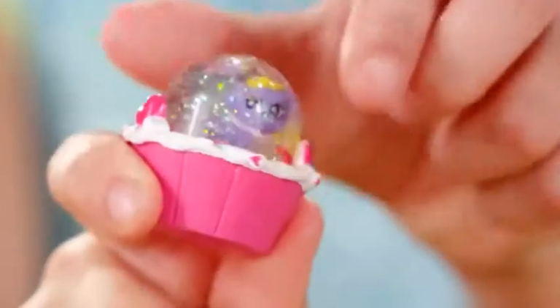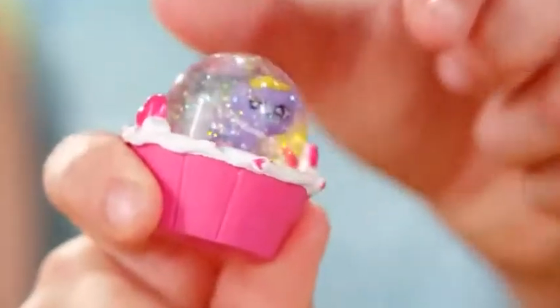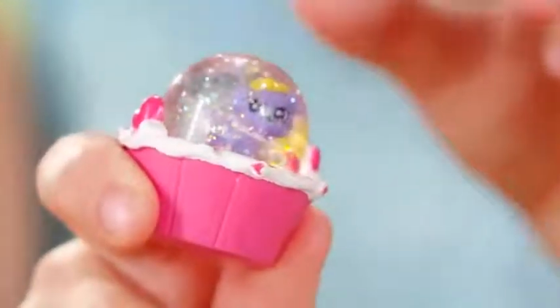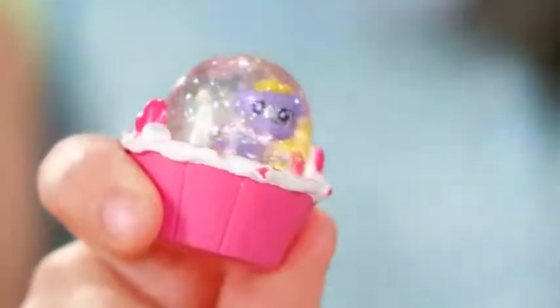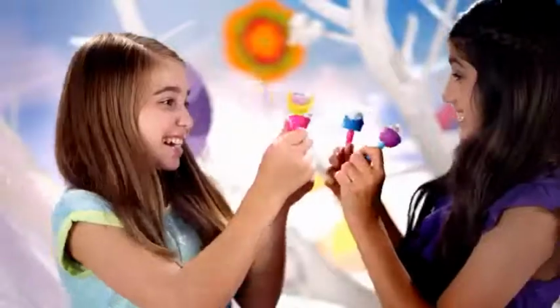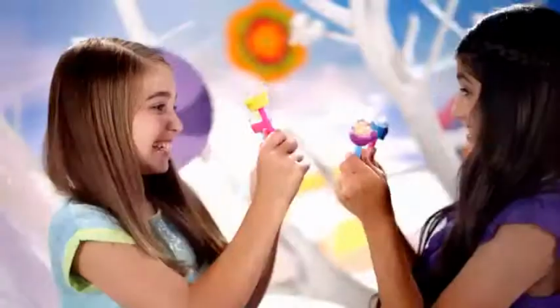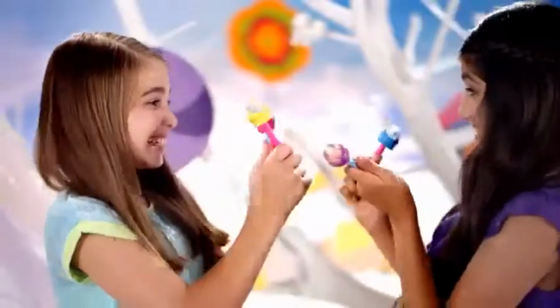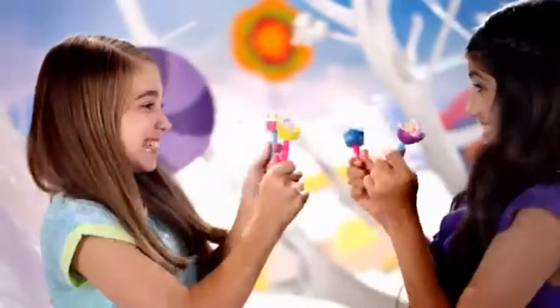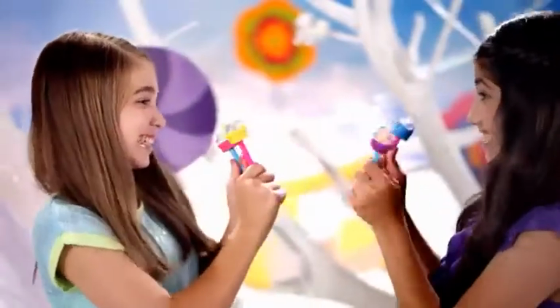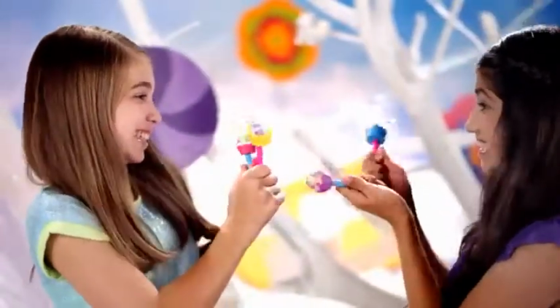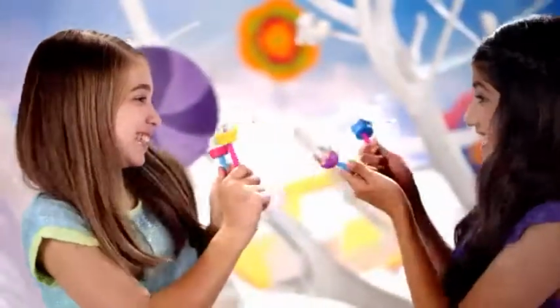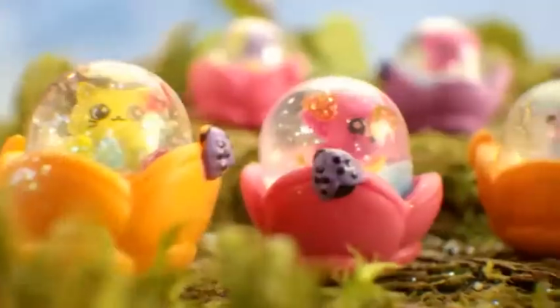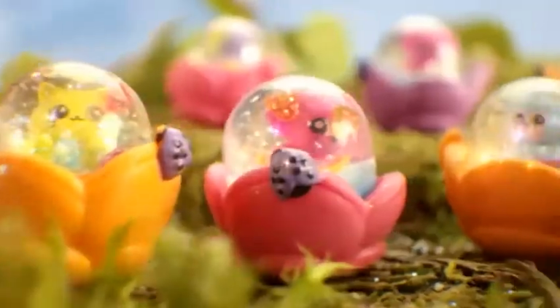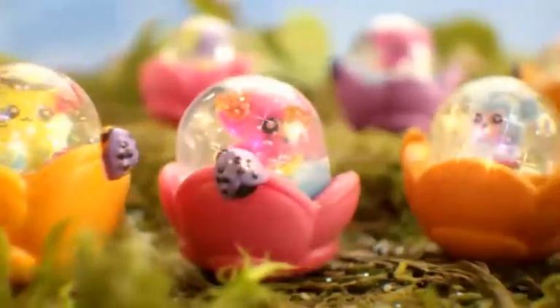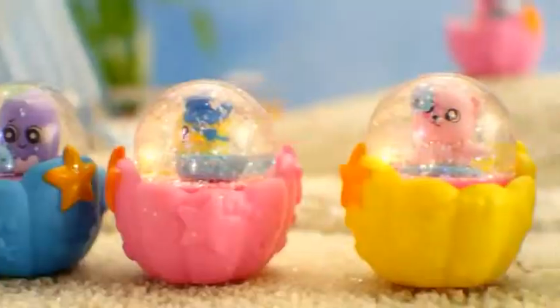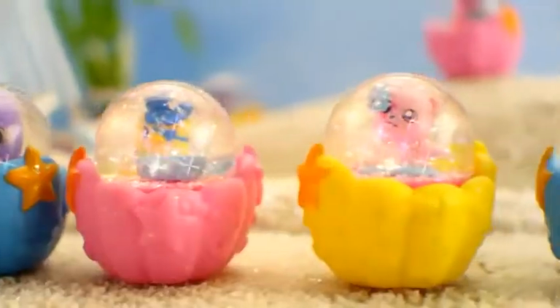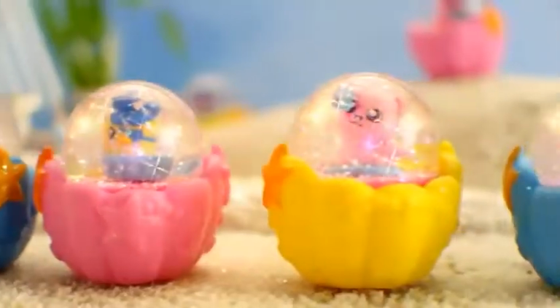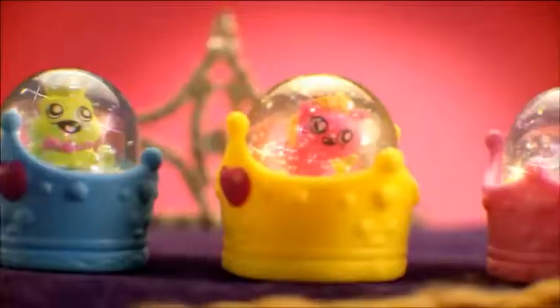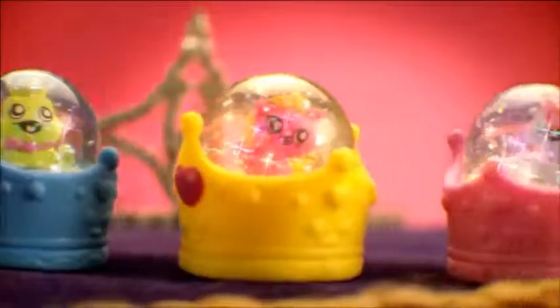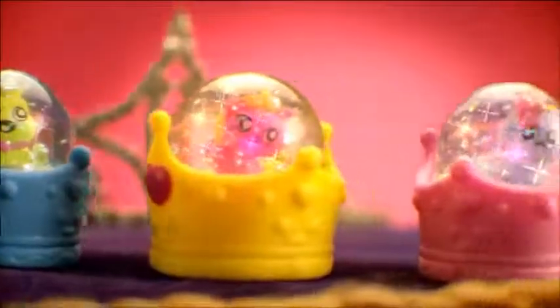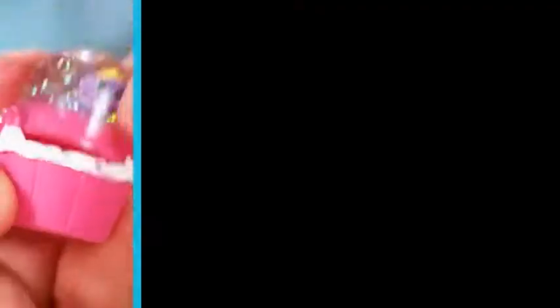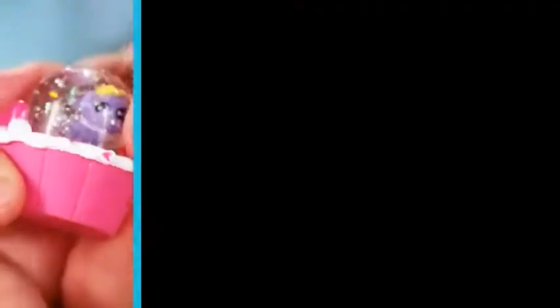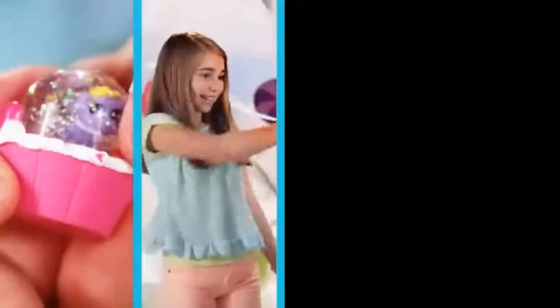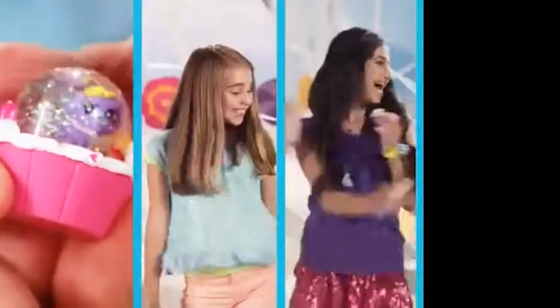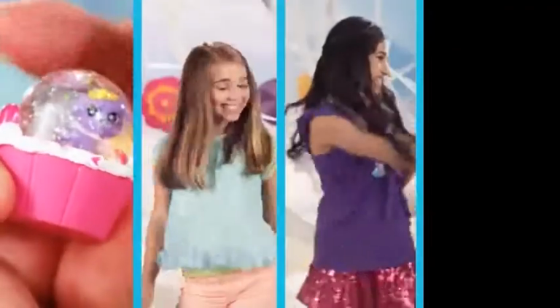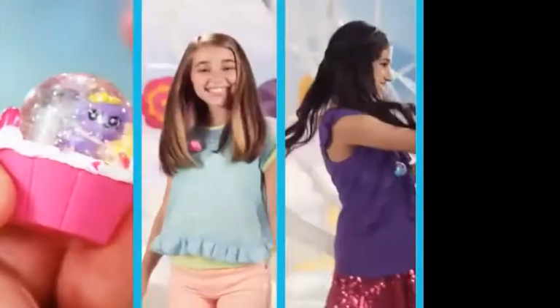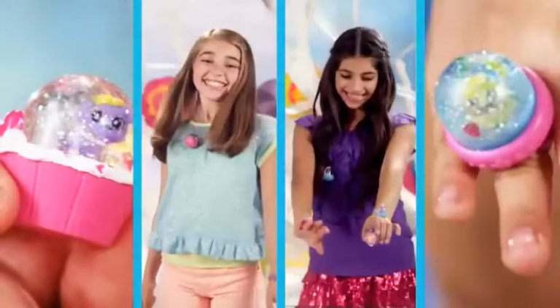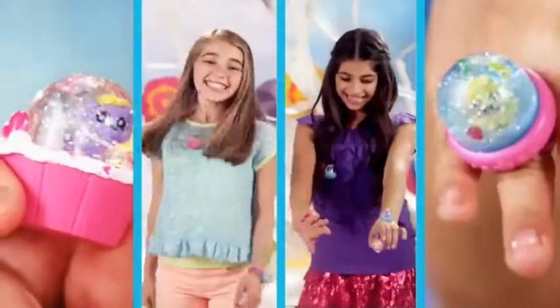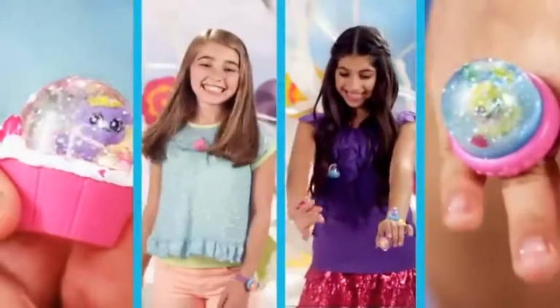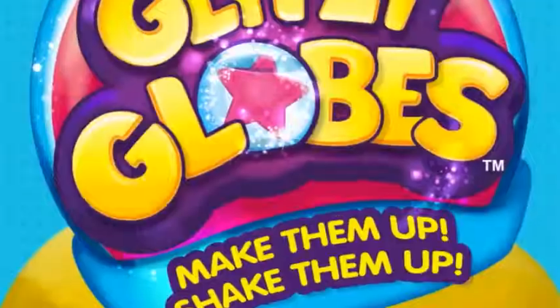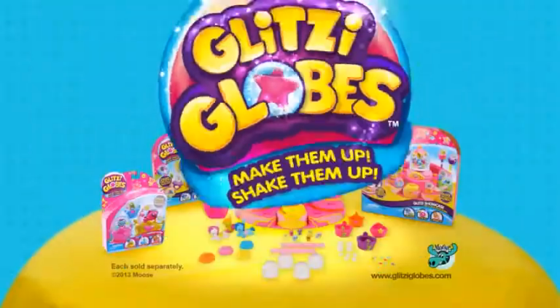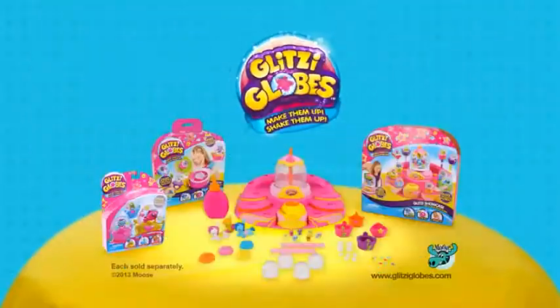Accessorize and shake, shake, shake it! Glitzy Globes — have a spot to share and wear, yeah!